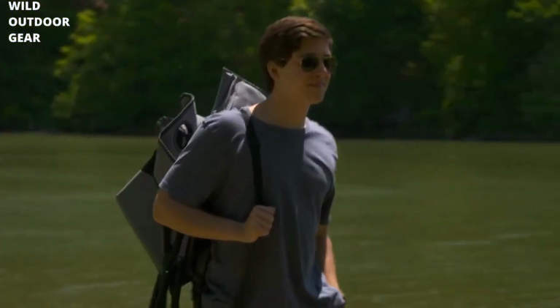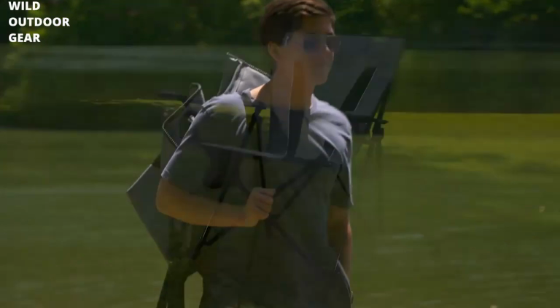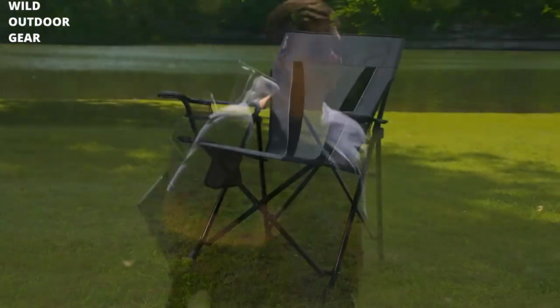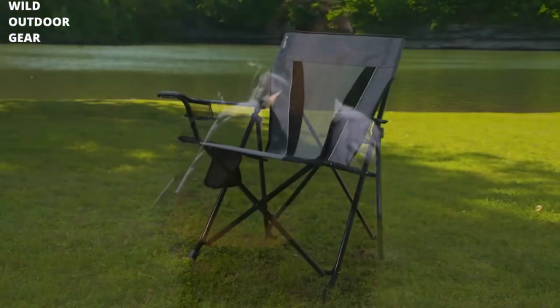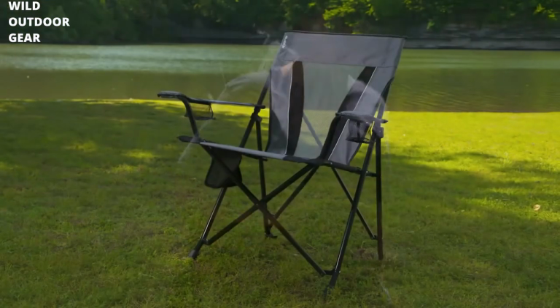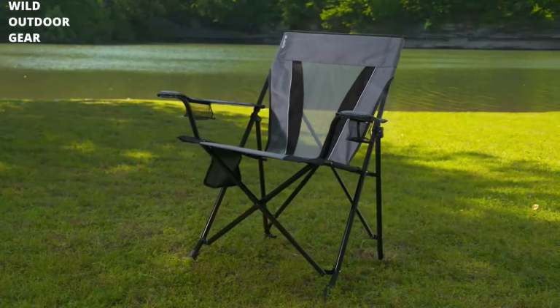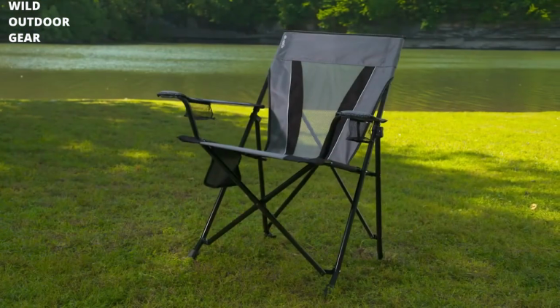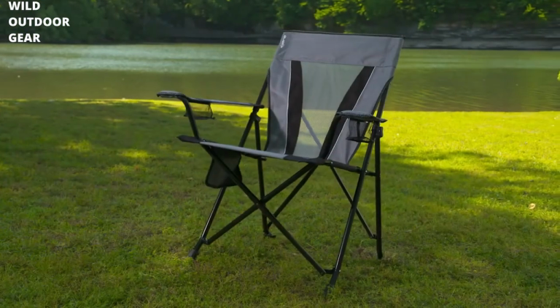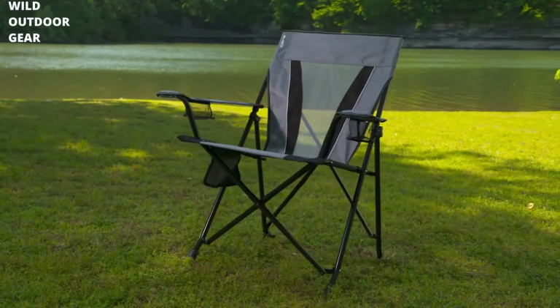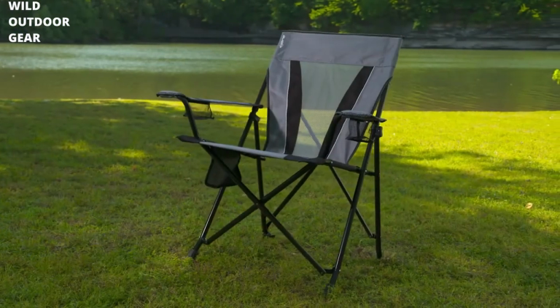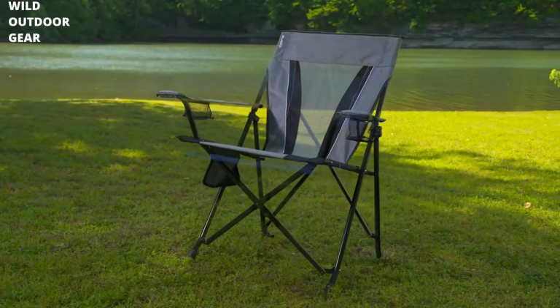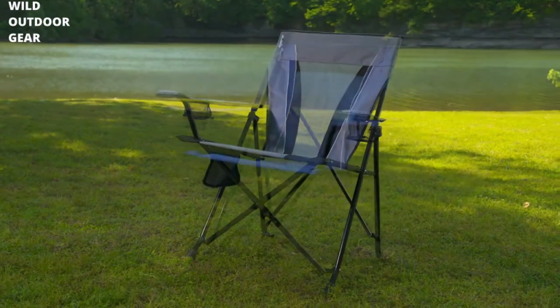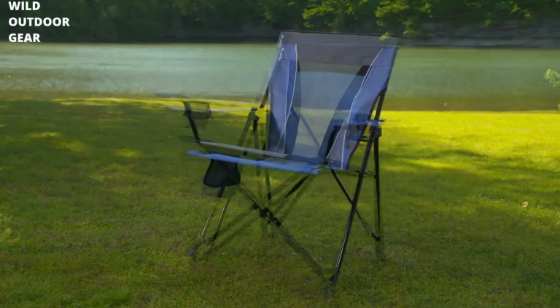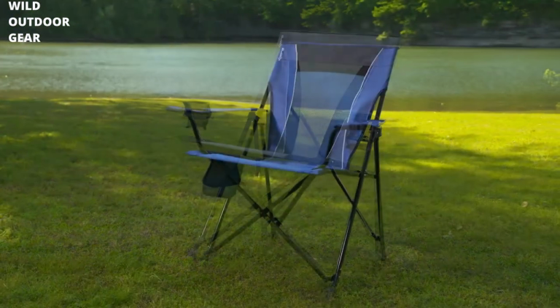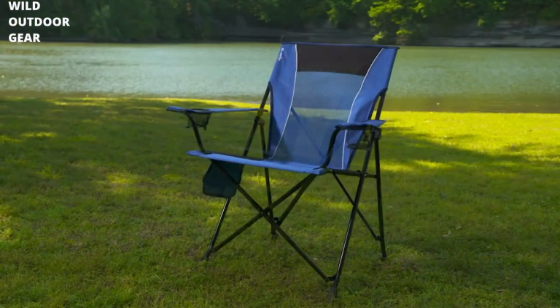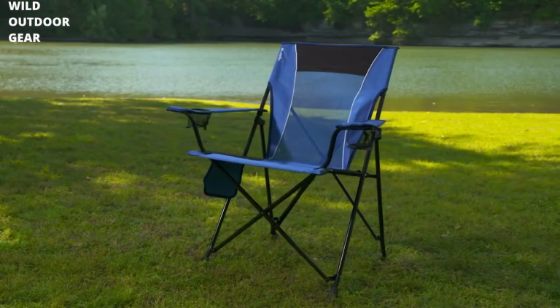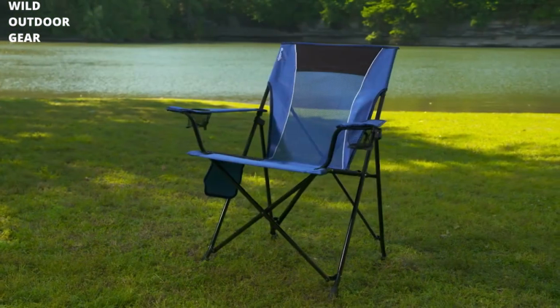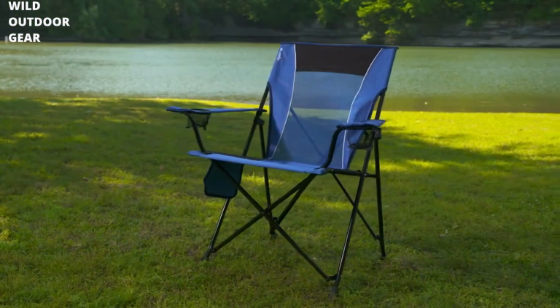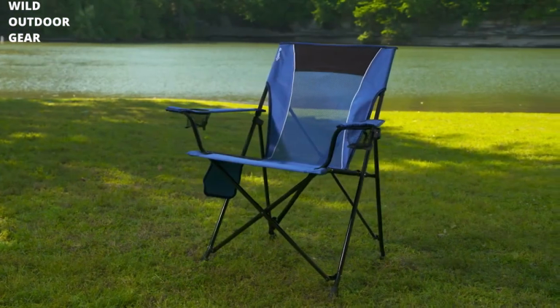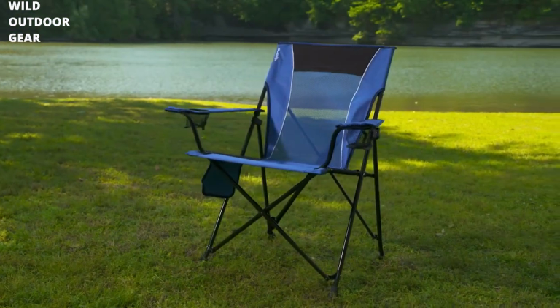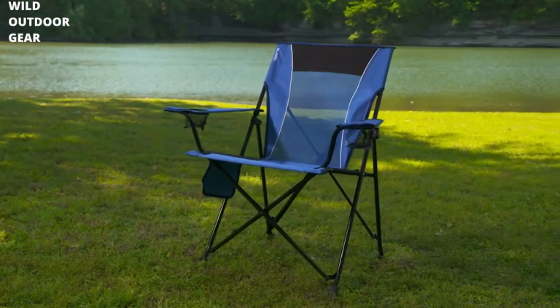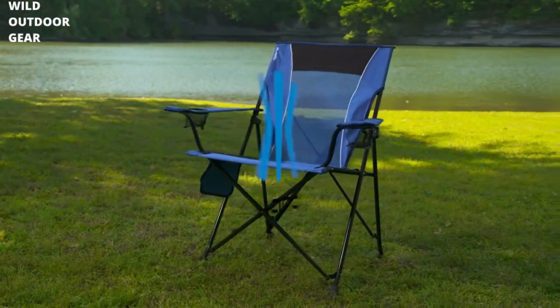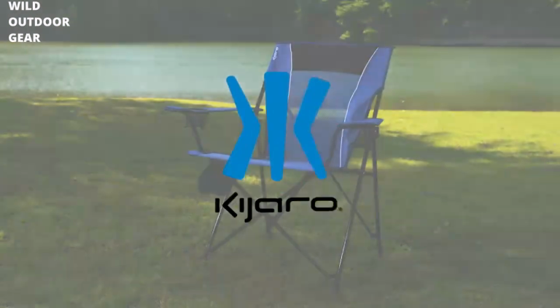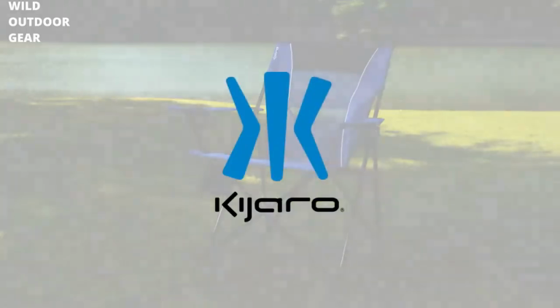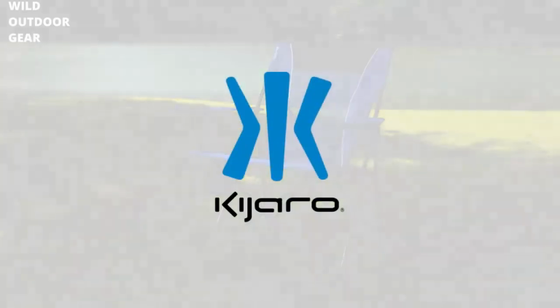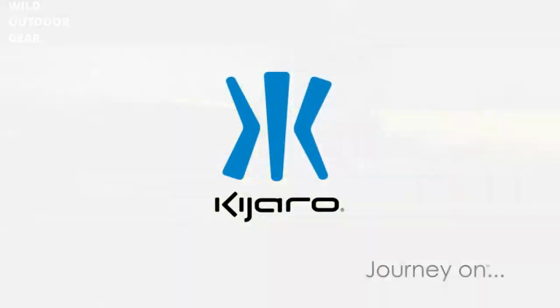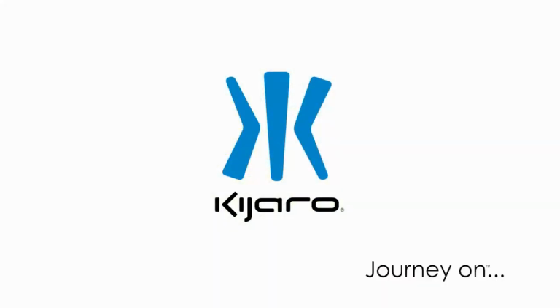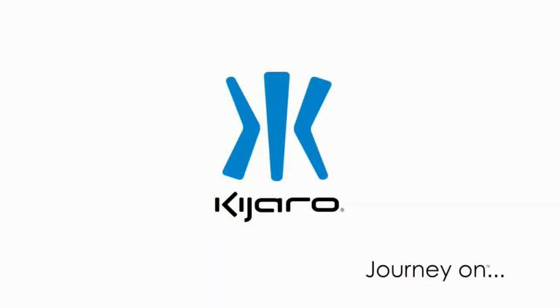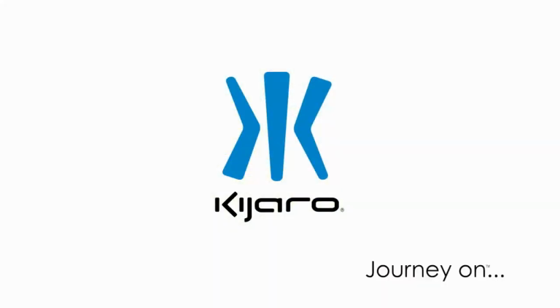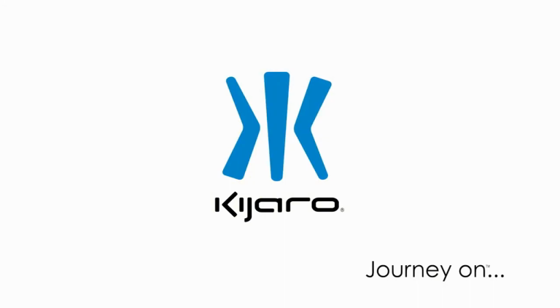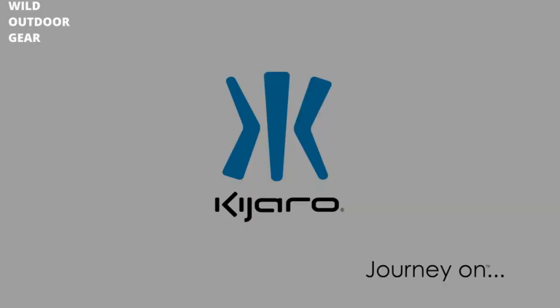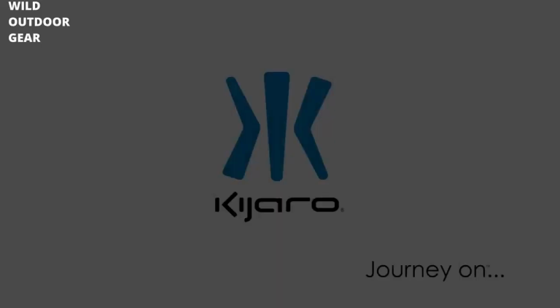With the Dual Lock Experience, you can enjoy superior seating and portability. Kajaro — journey on.